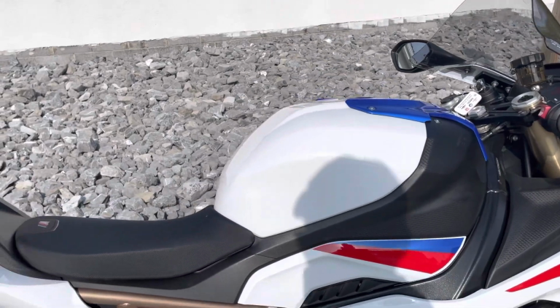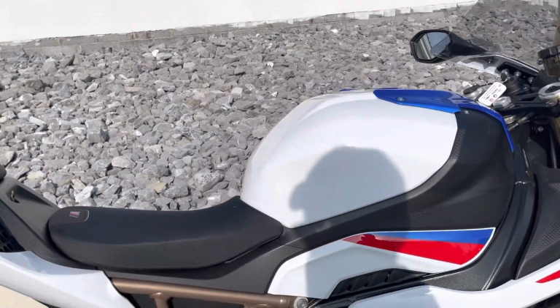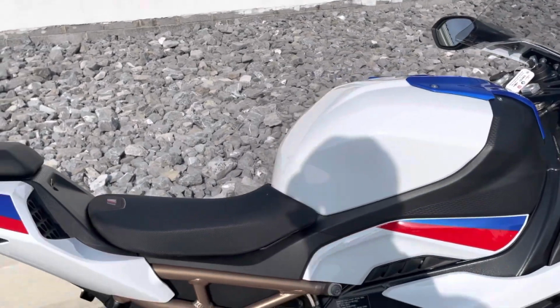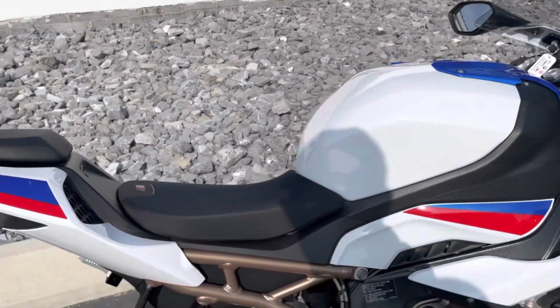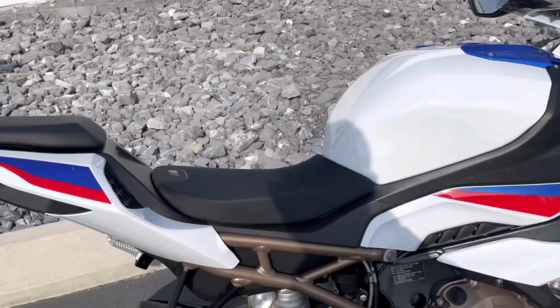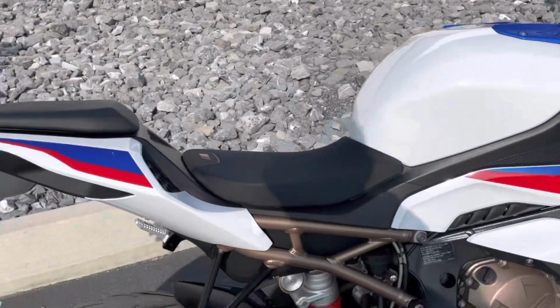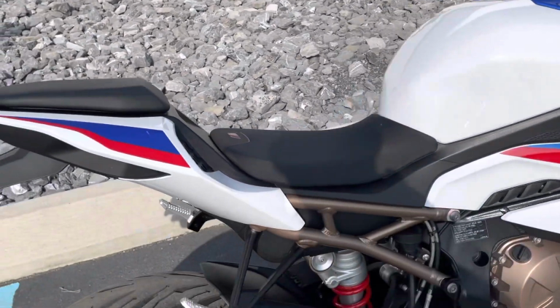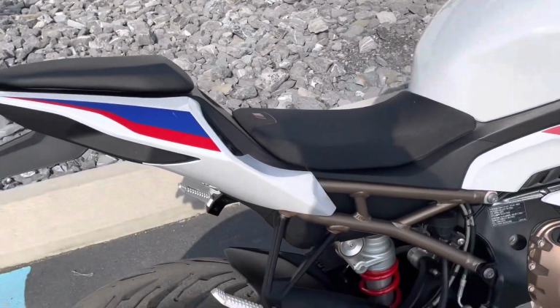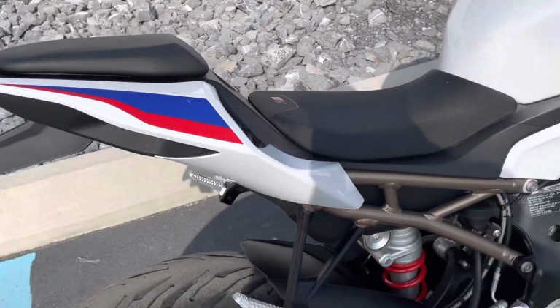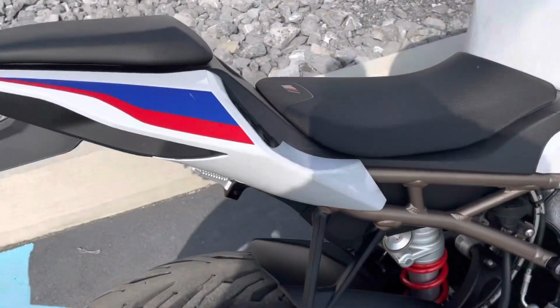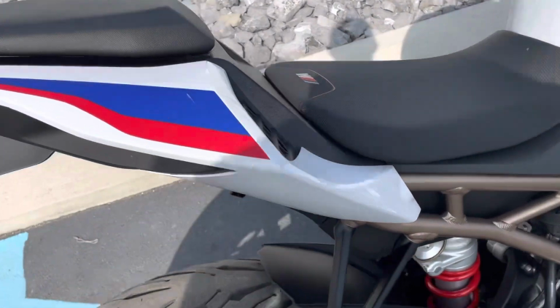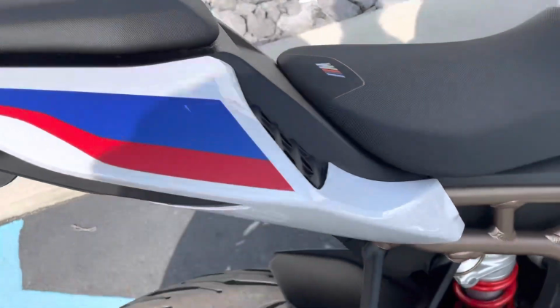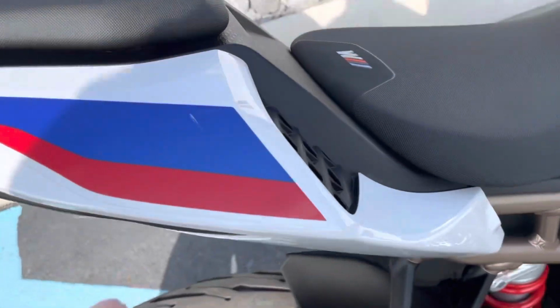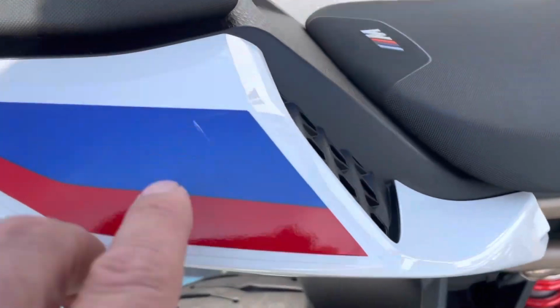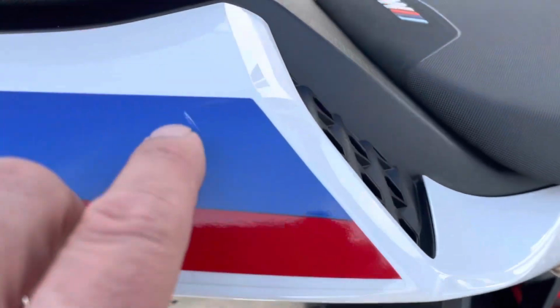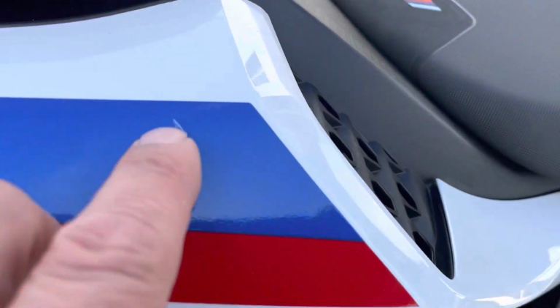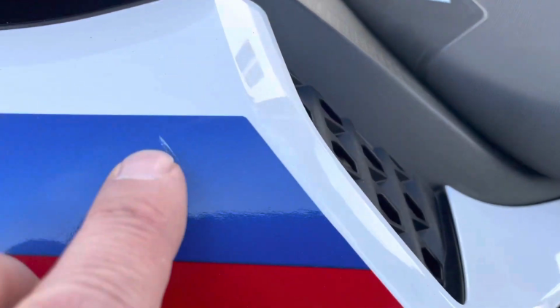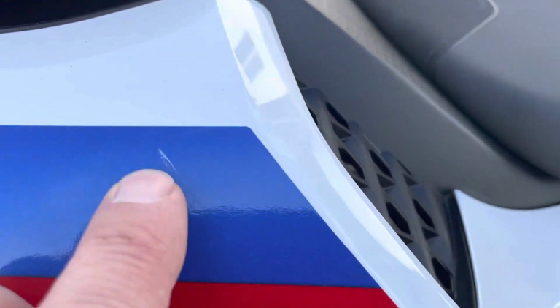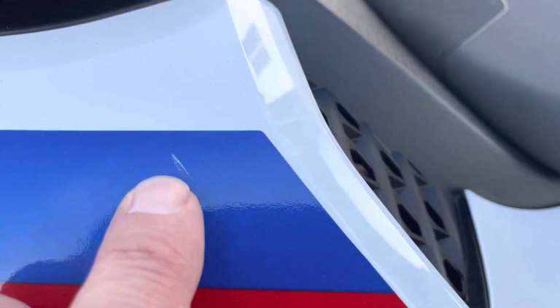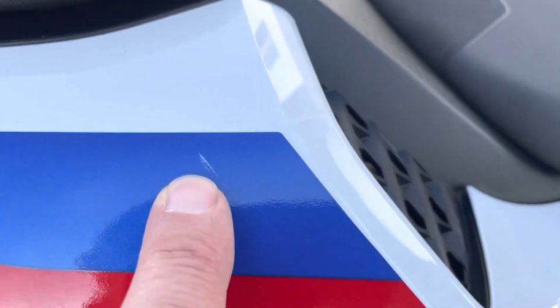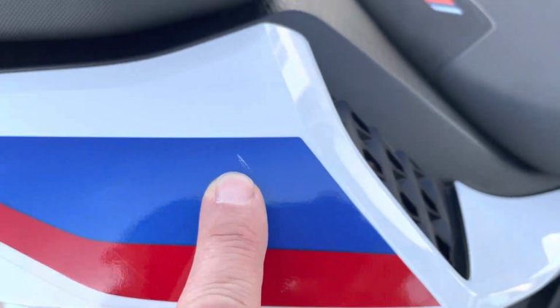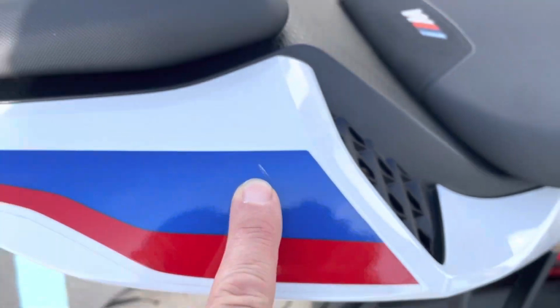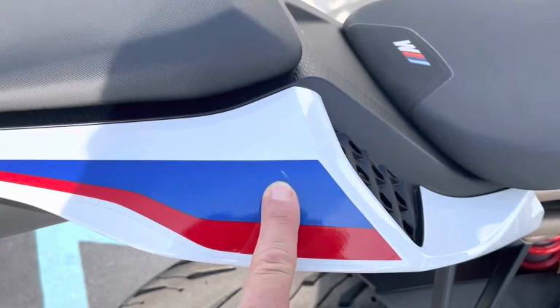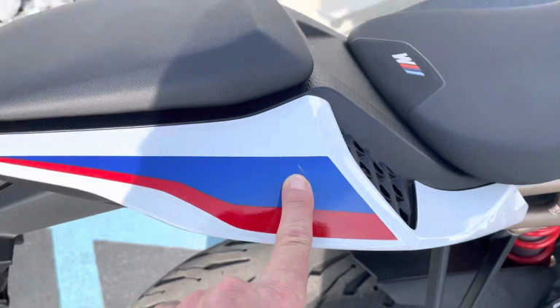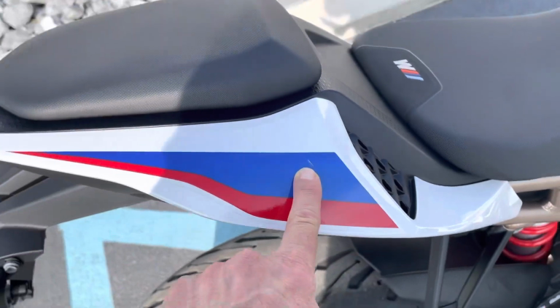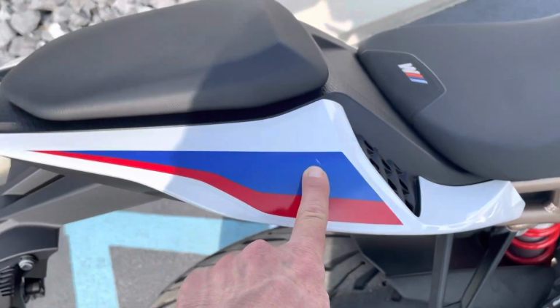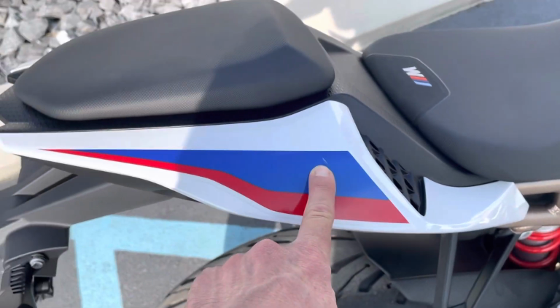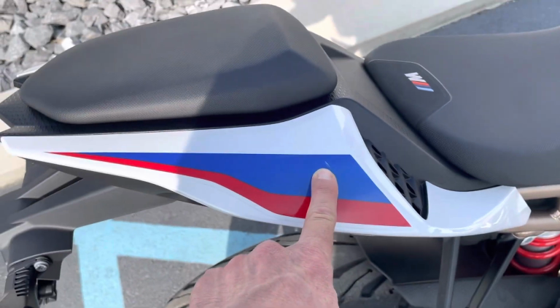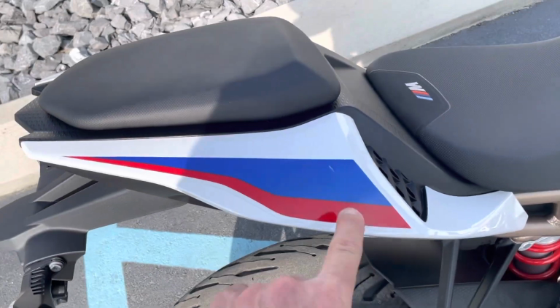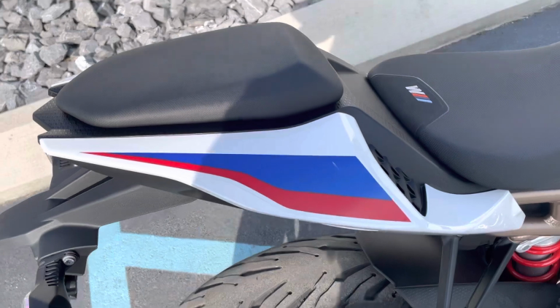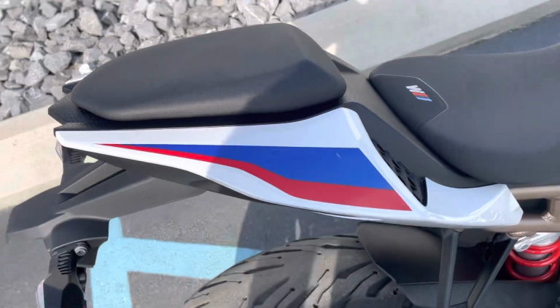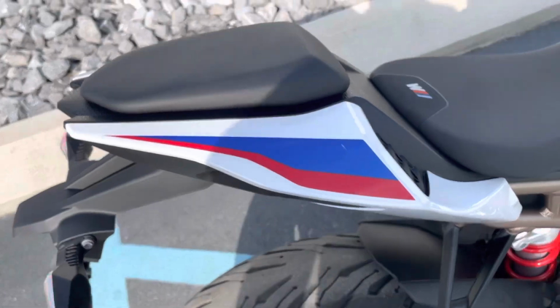The inner side of the bike — we do have a small blemish here on the rear panel as well.